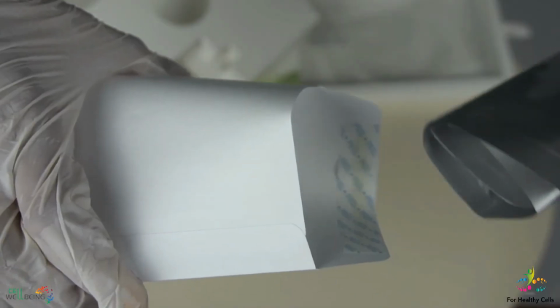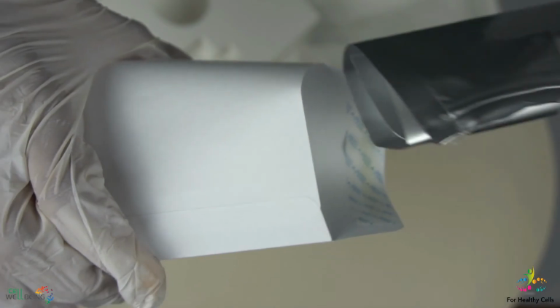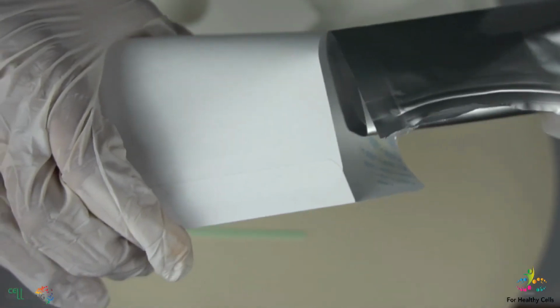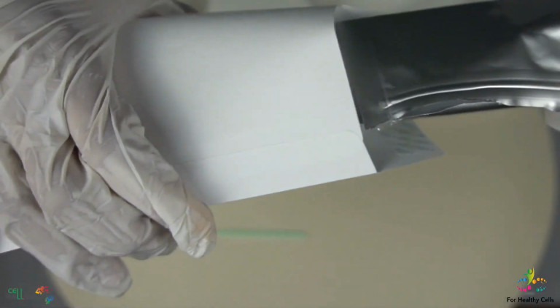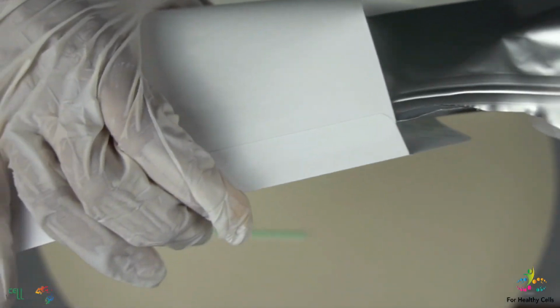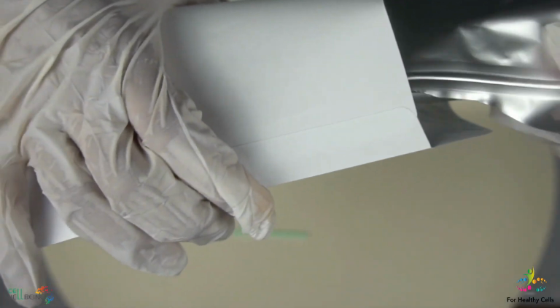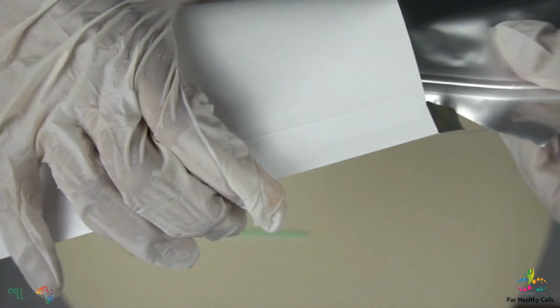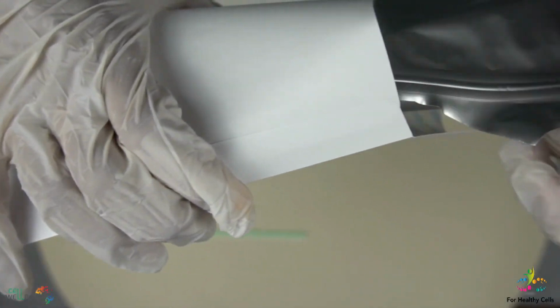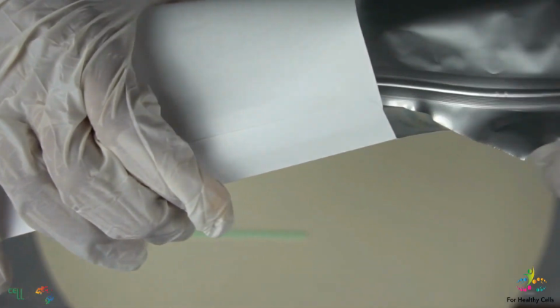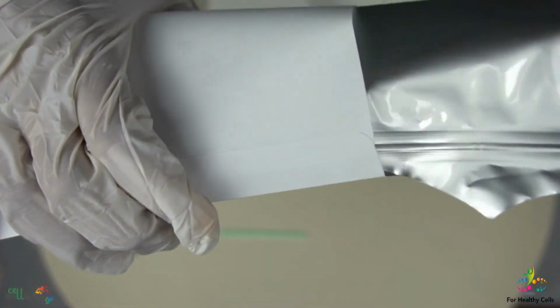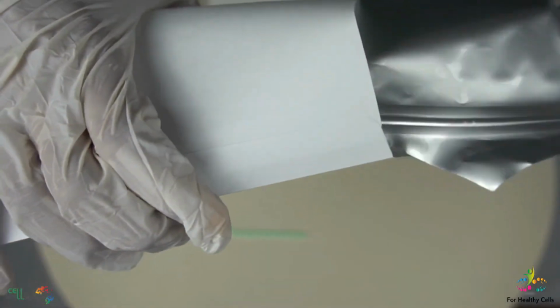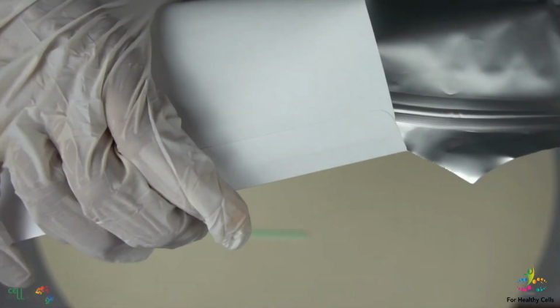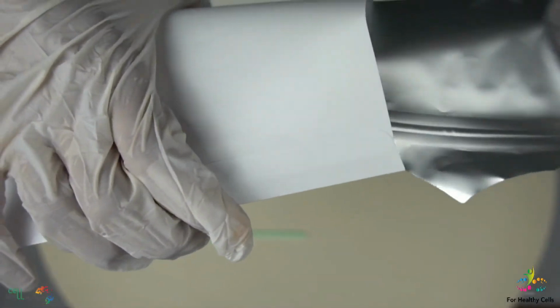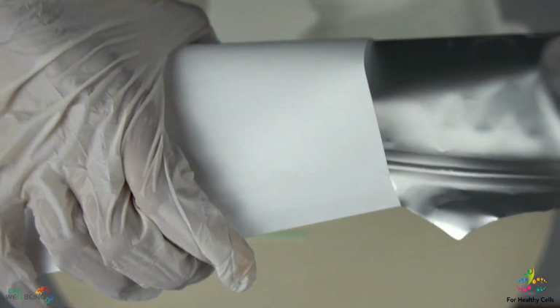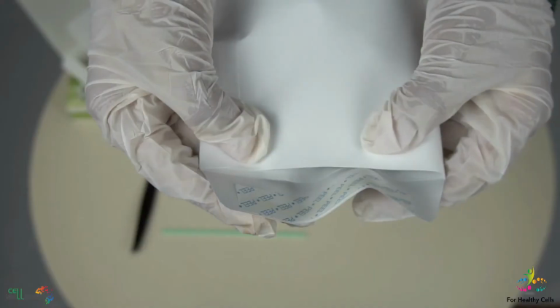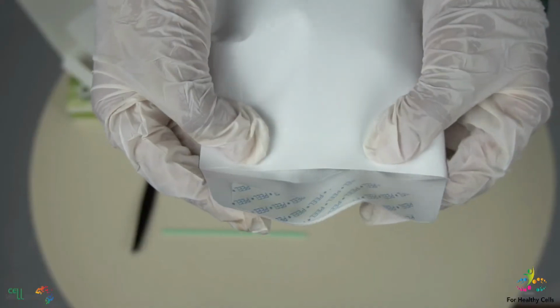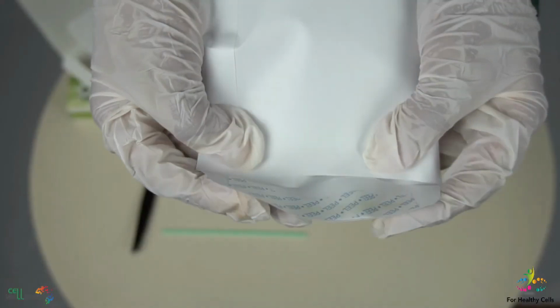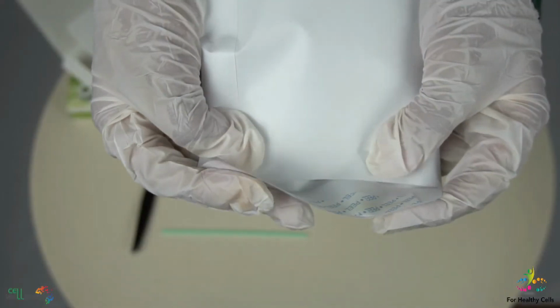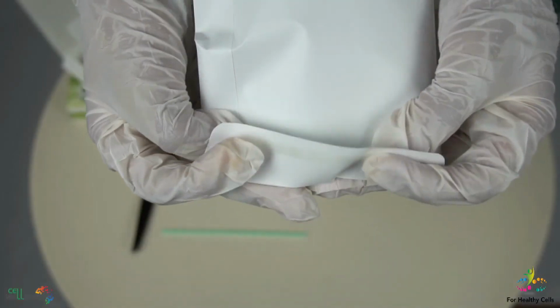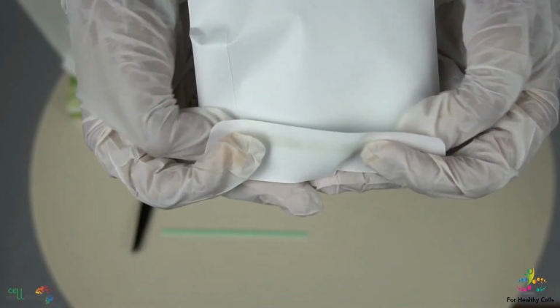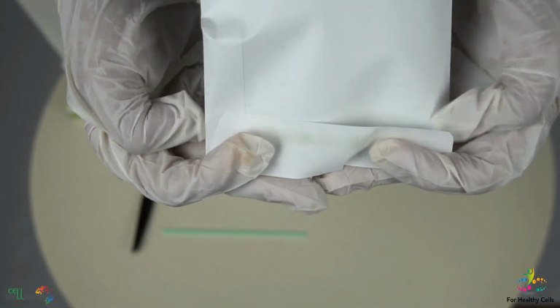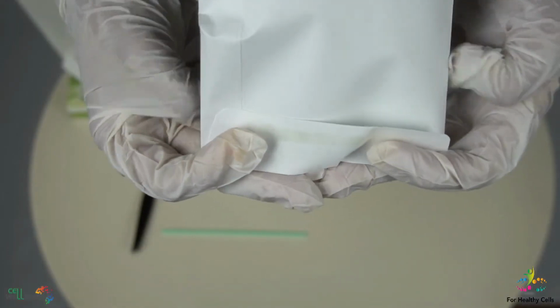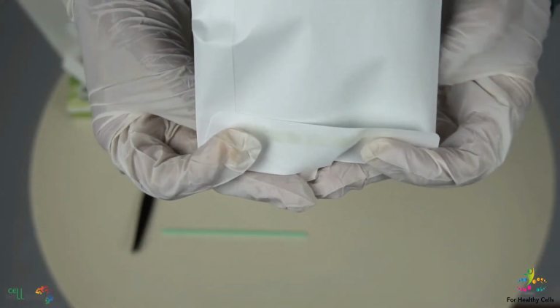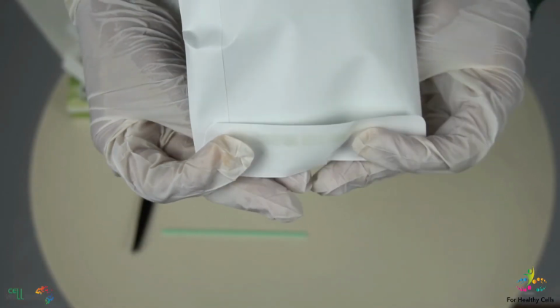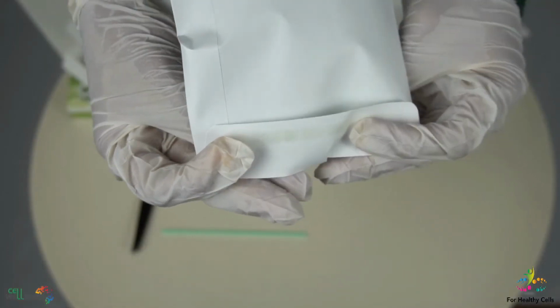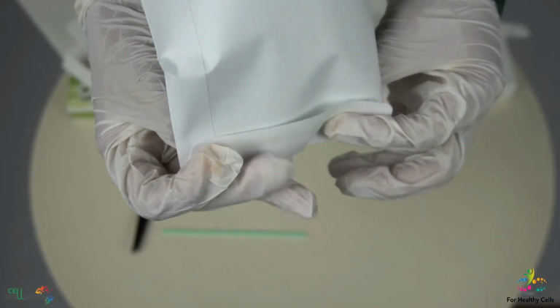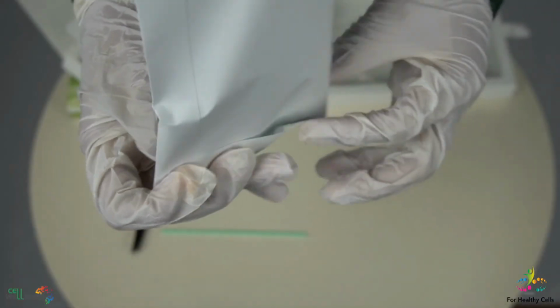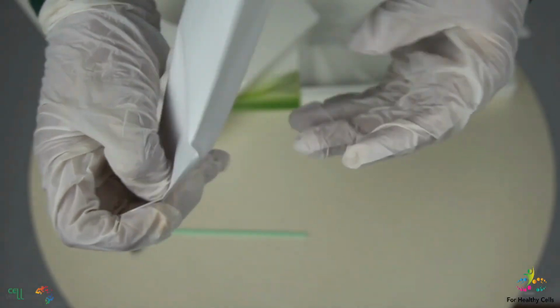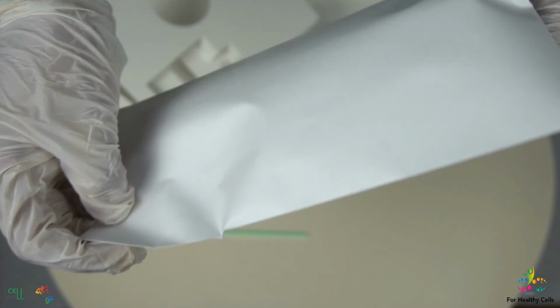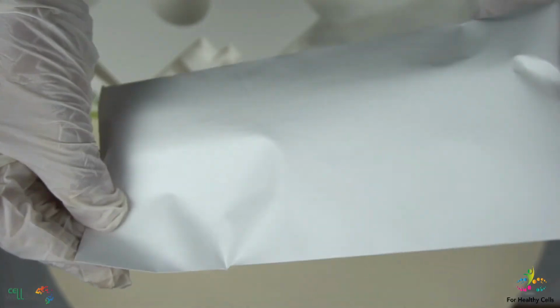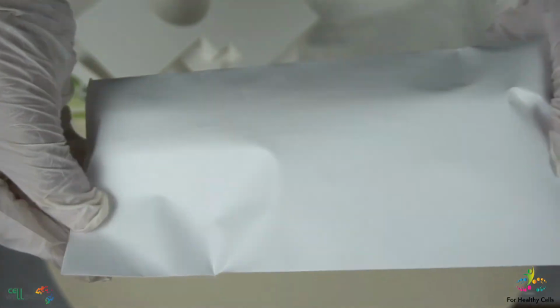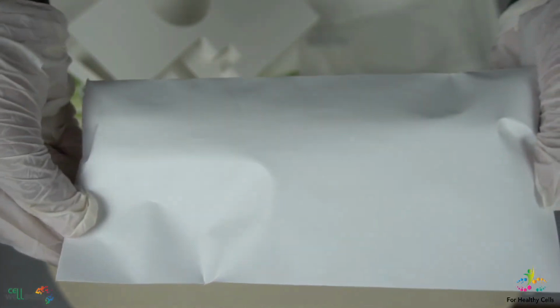Last step: put the foil bag in the prepaid return envelope and send it to the processing center in your country.